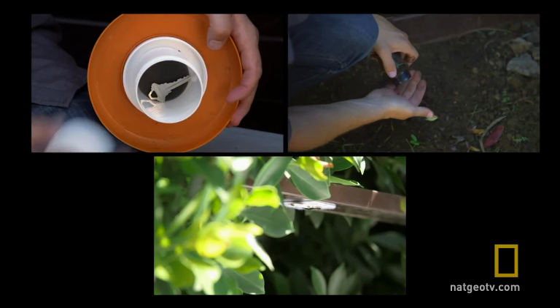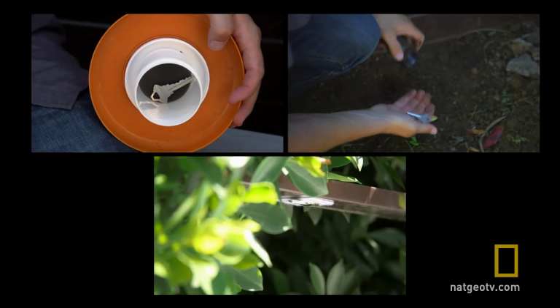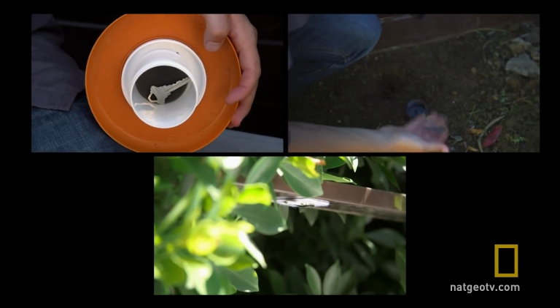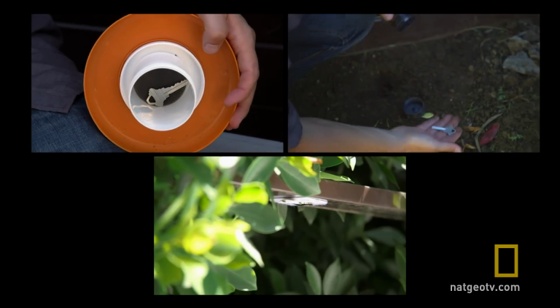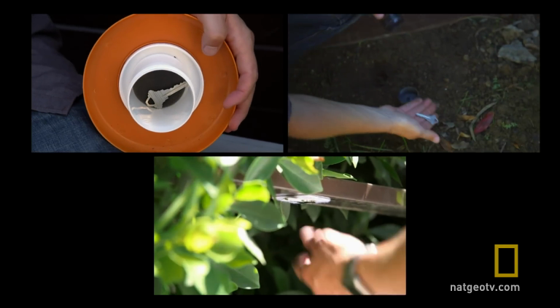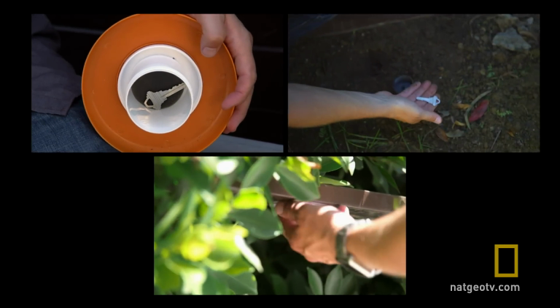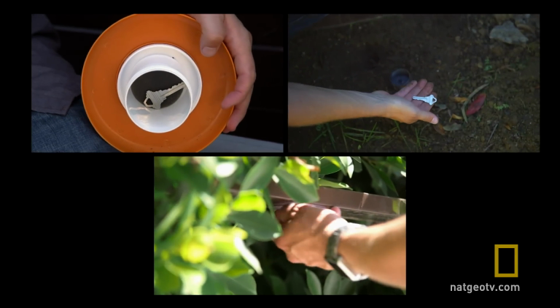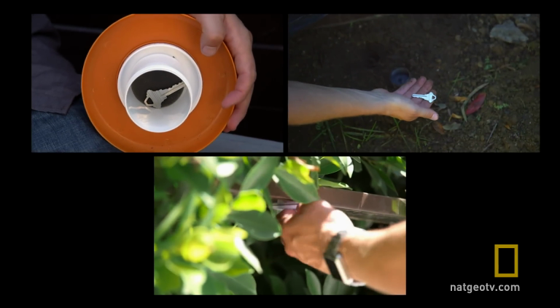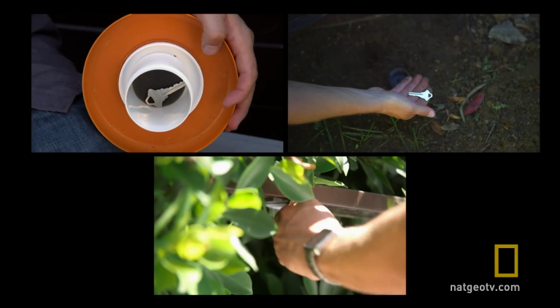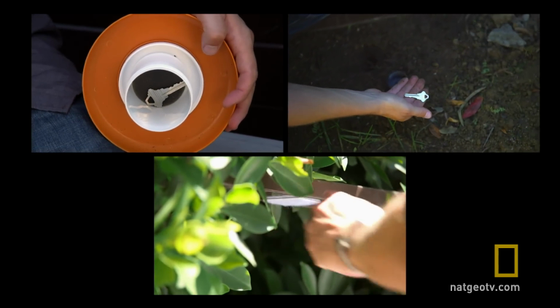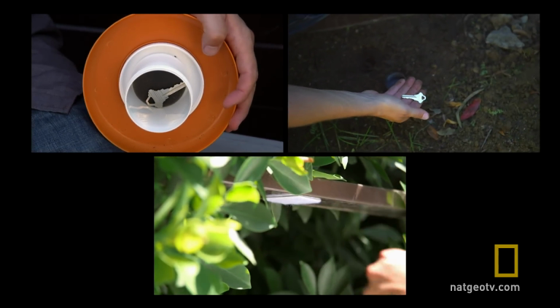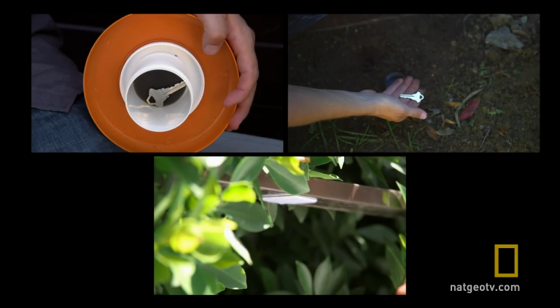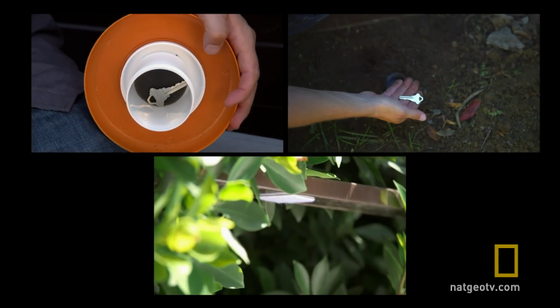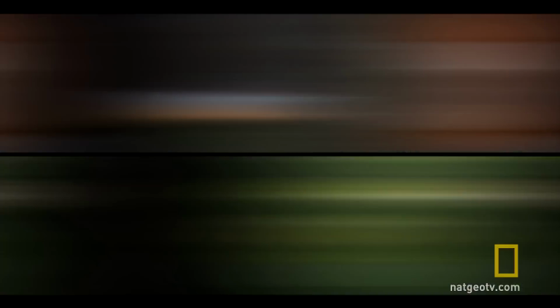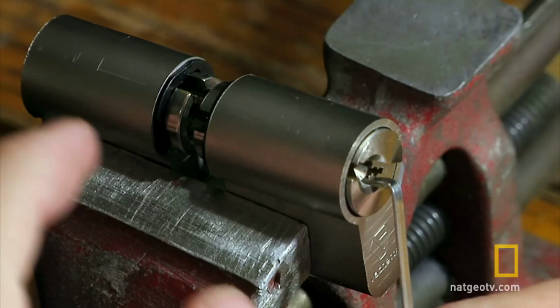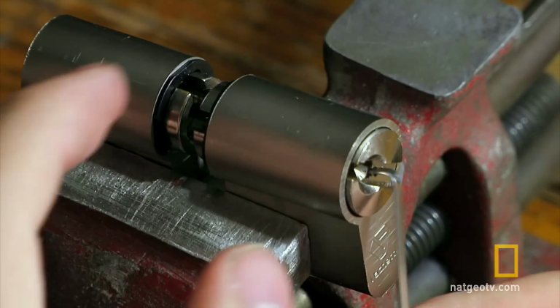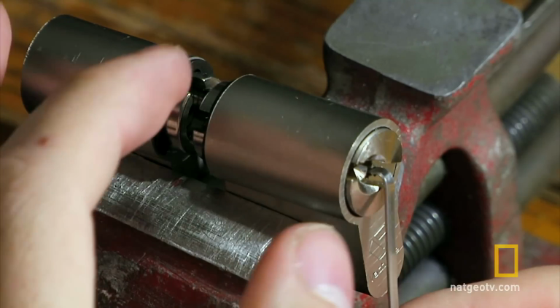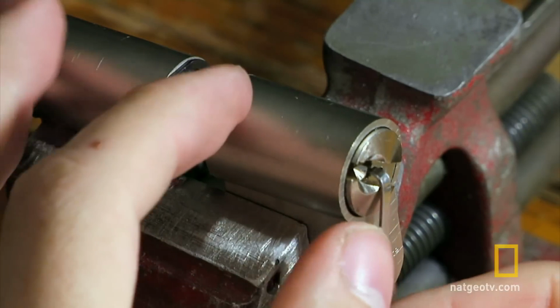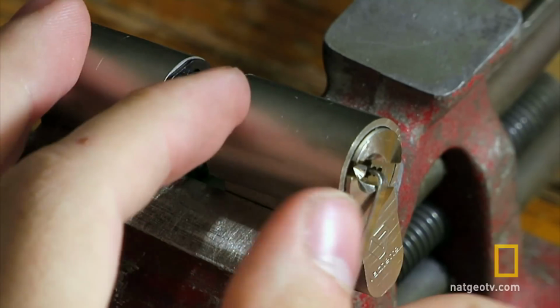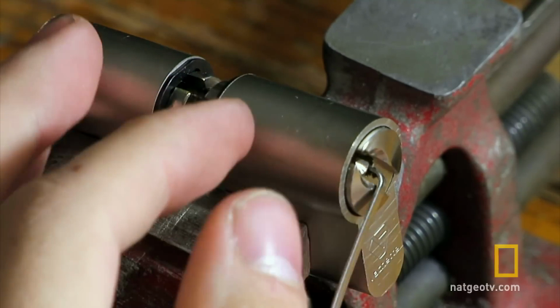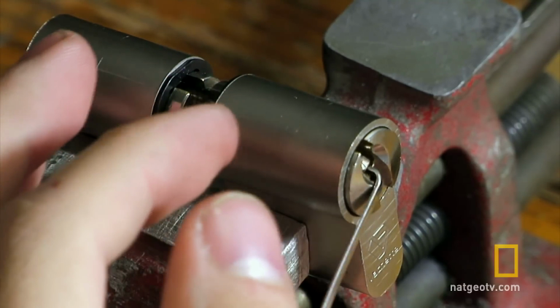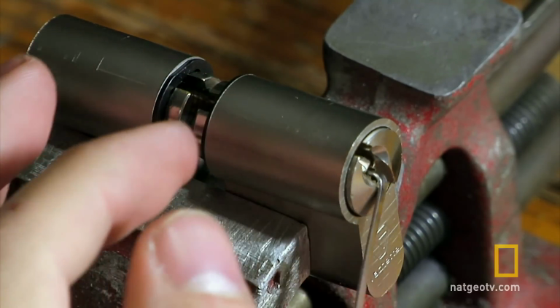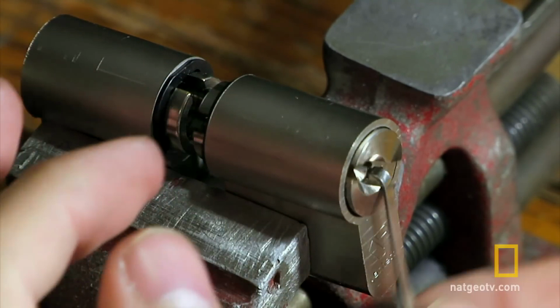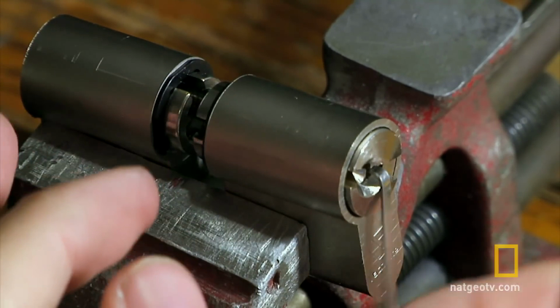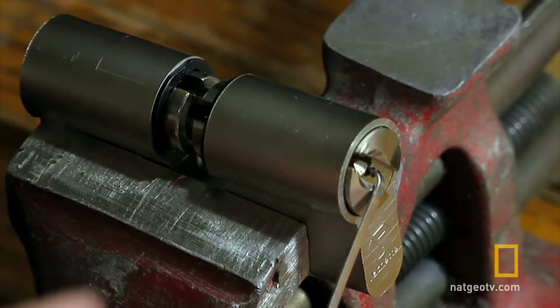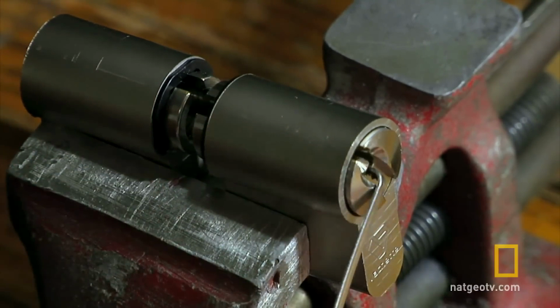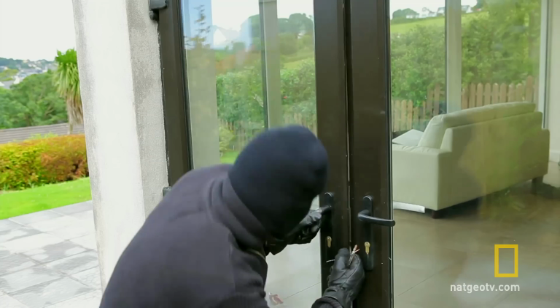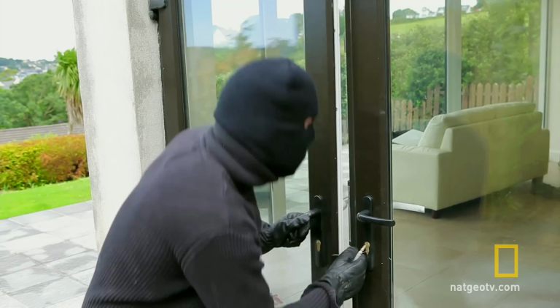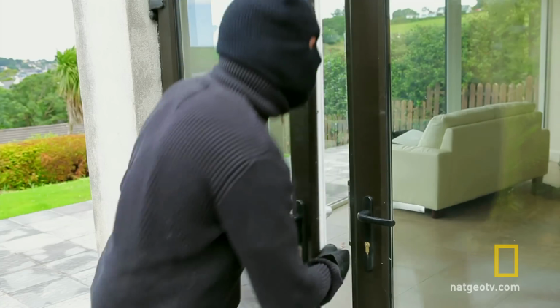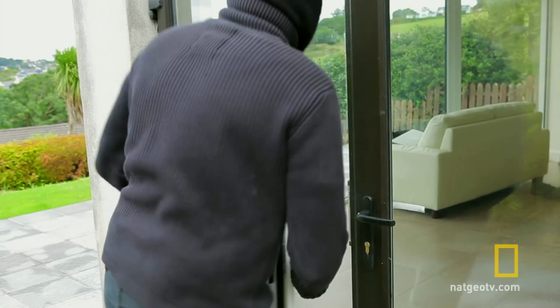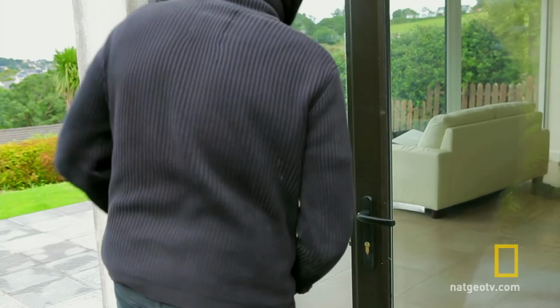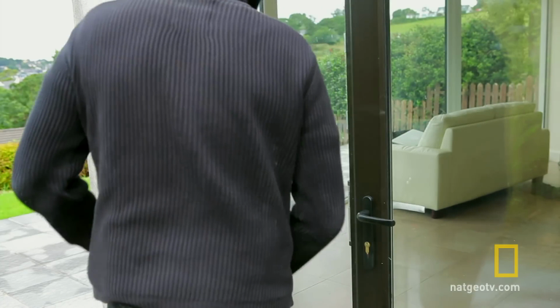So beat the system, homeowners, and get creative, because there's no shortage of new ways for criminals to get inside houses.